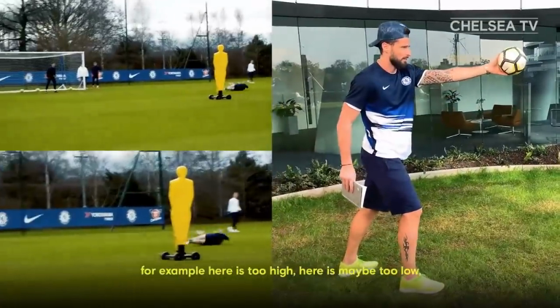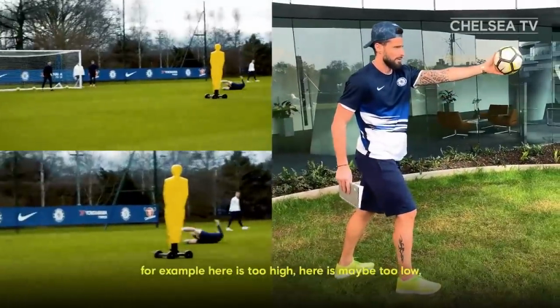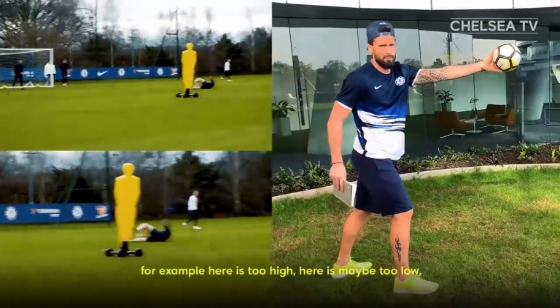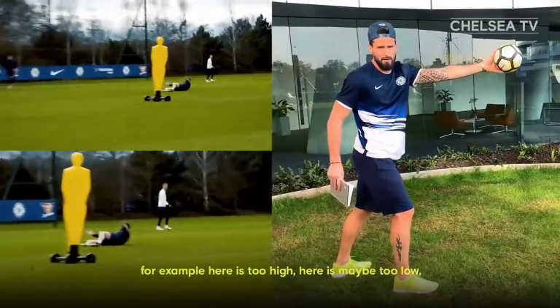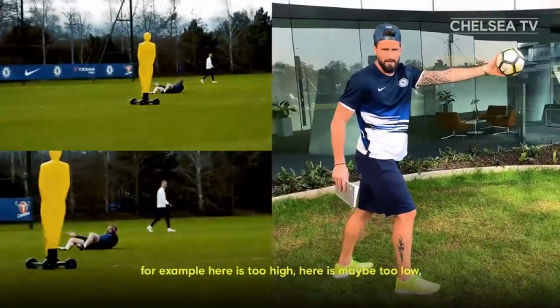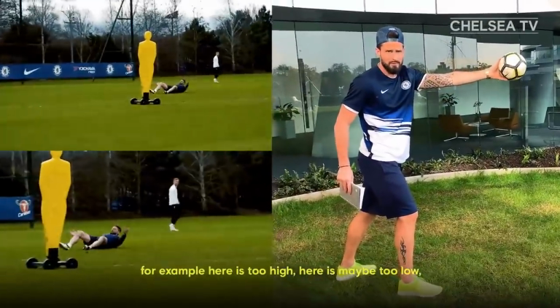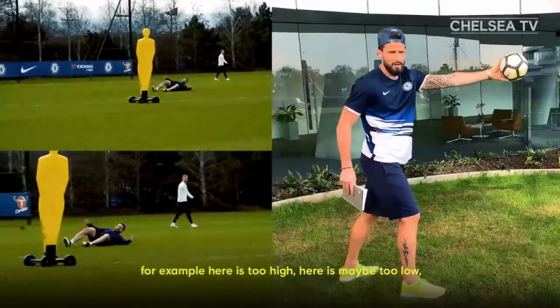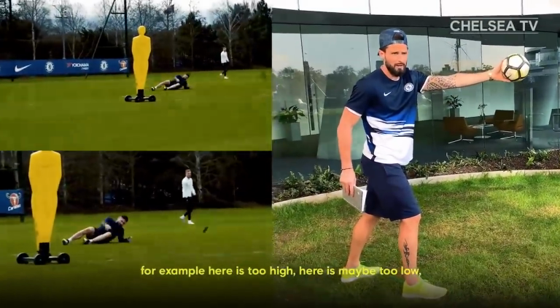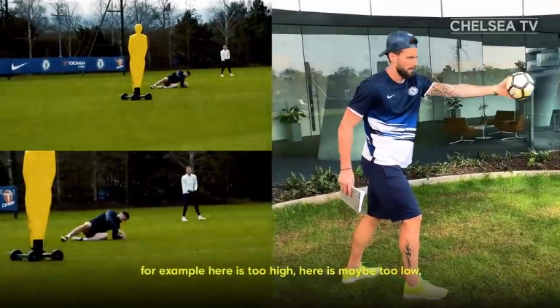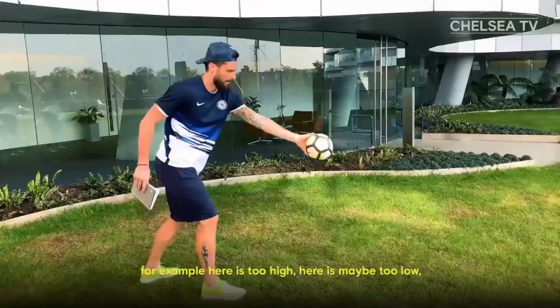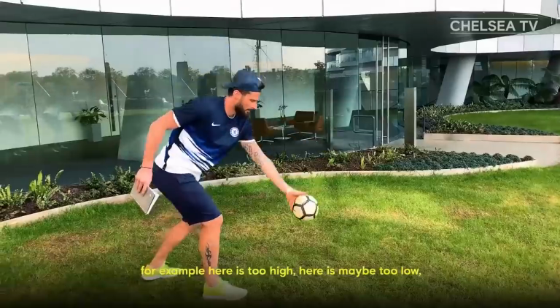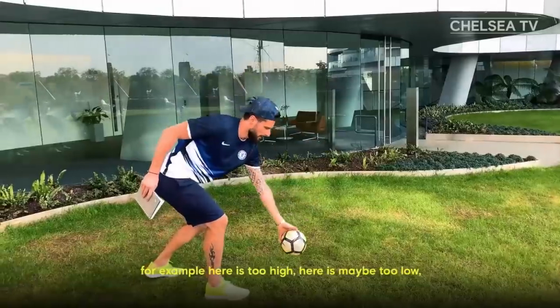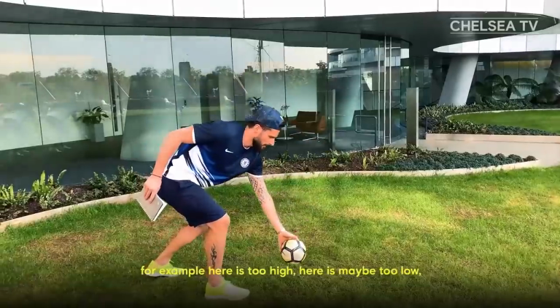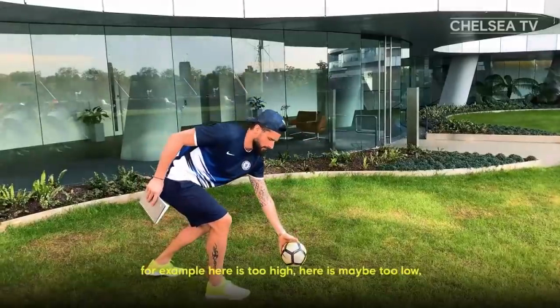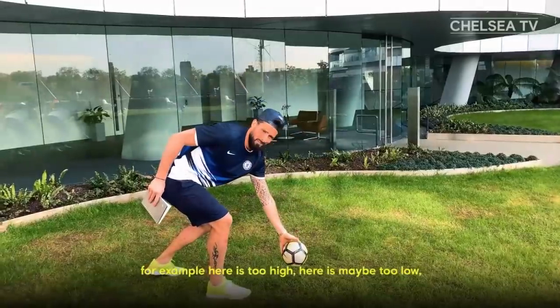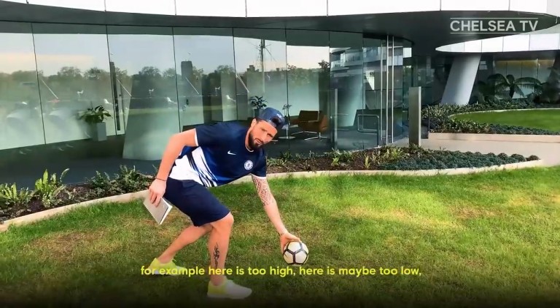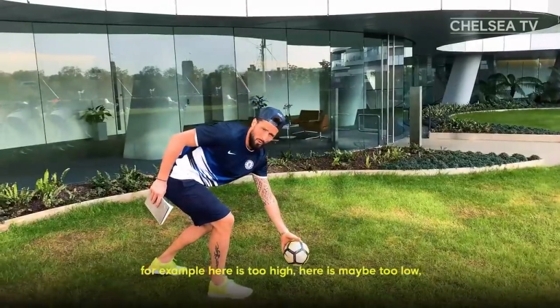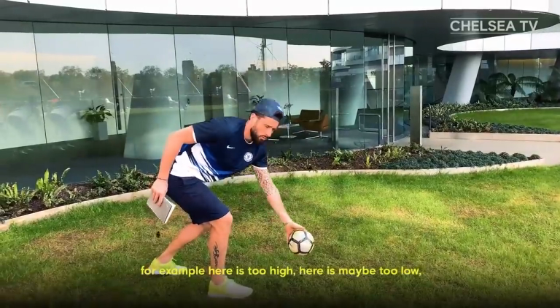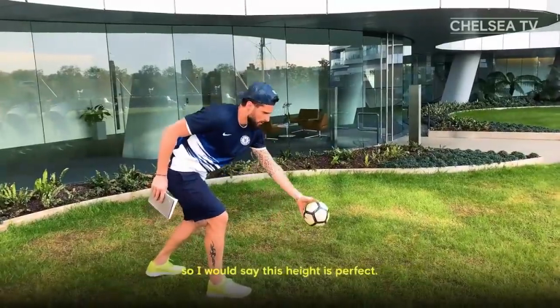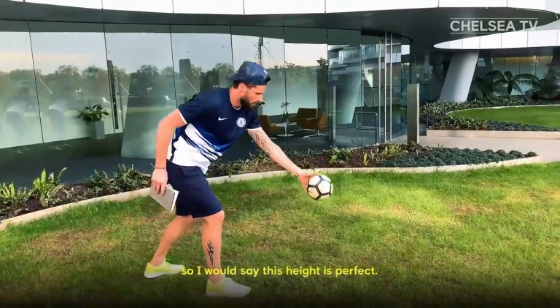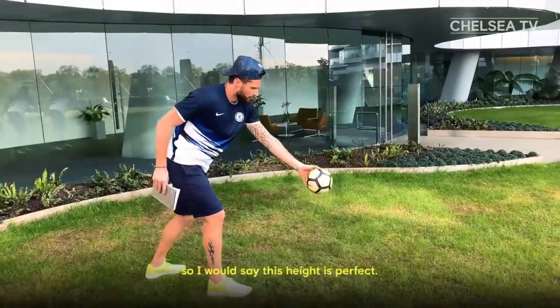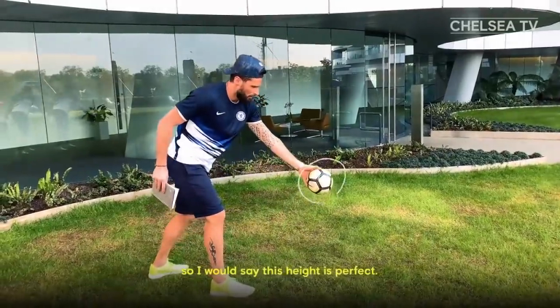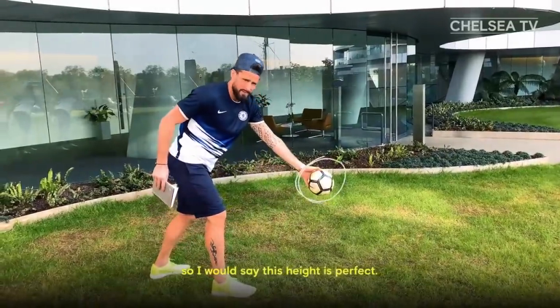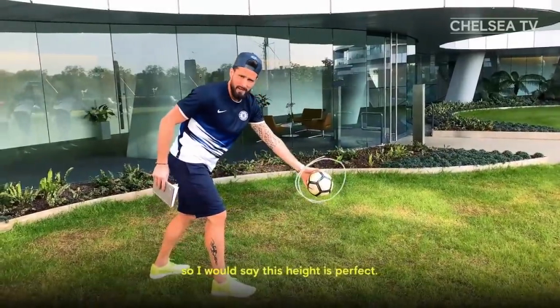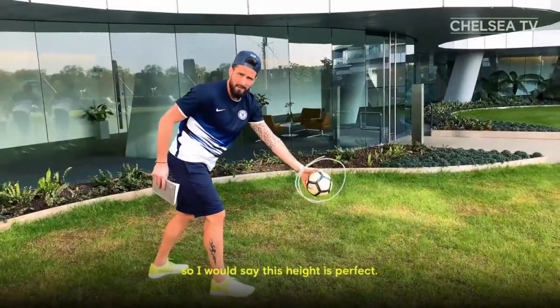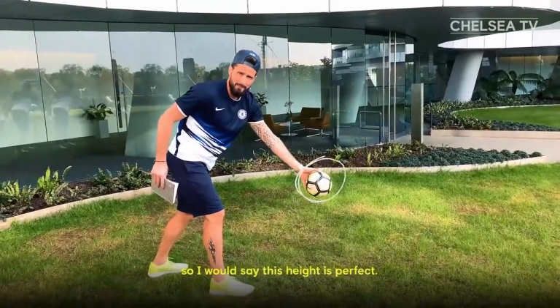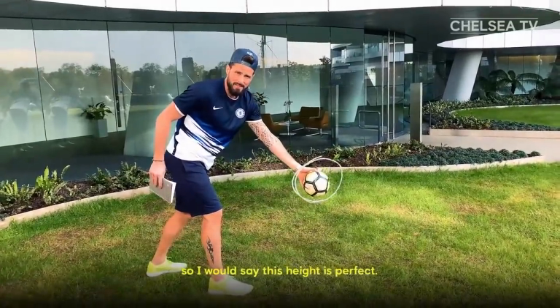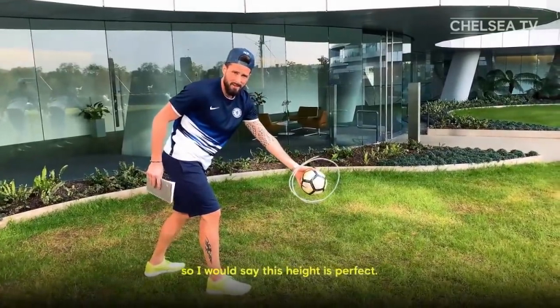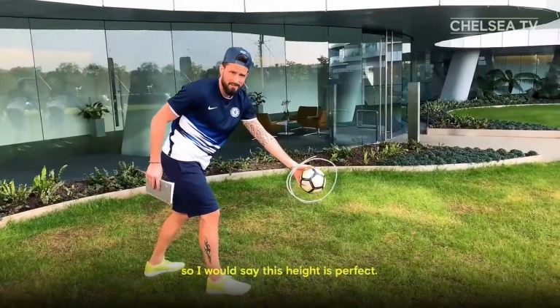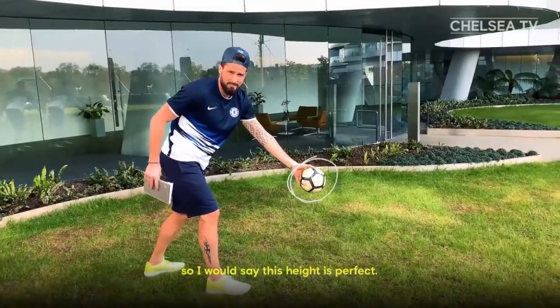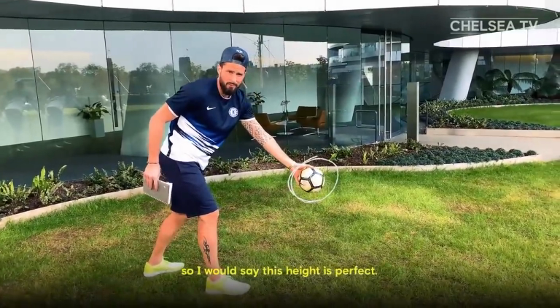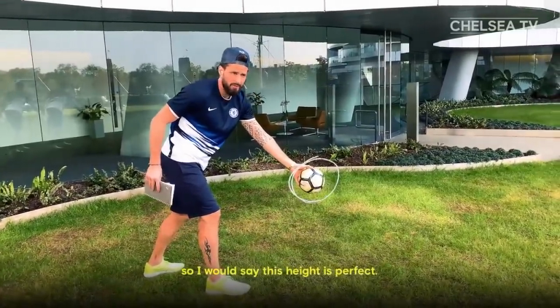Hit the ball when it's not too high and not too low. Here it's too high, here it's maybe too low — so I would say this height is perfect.